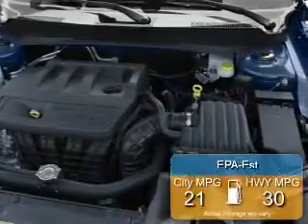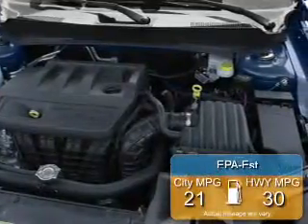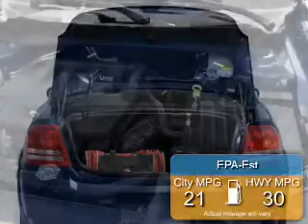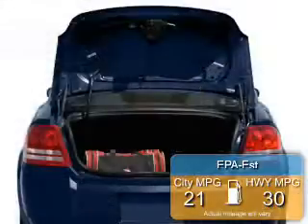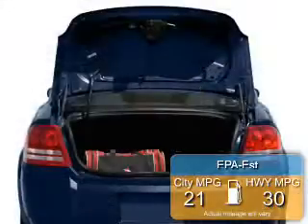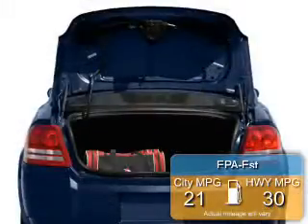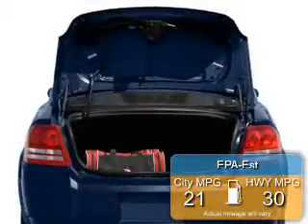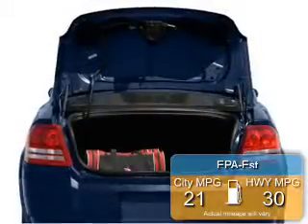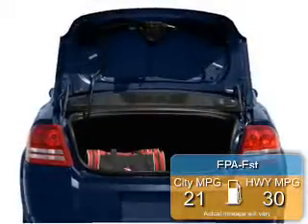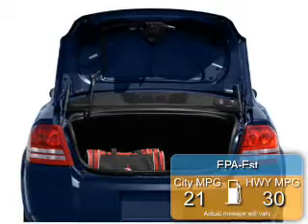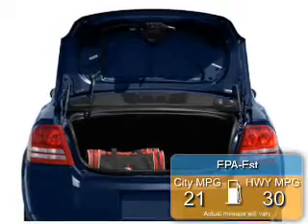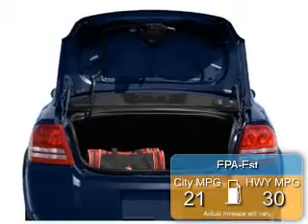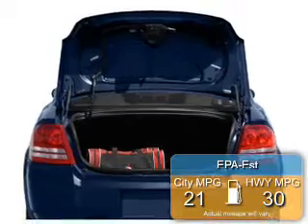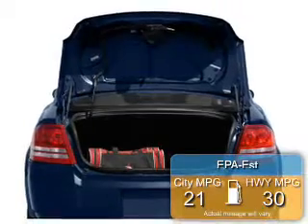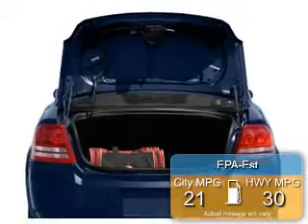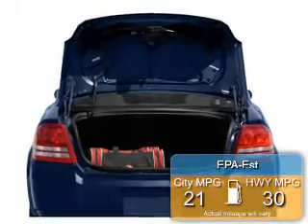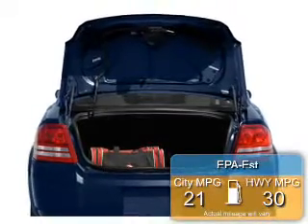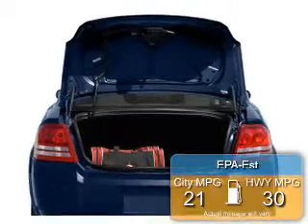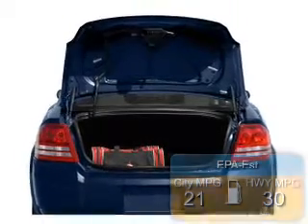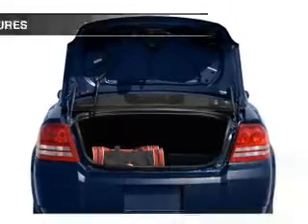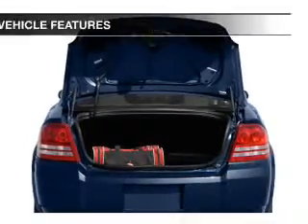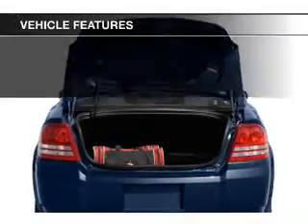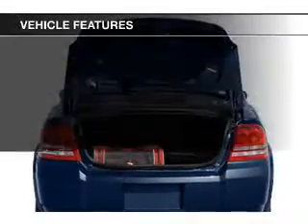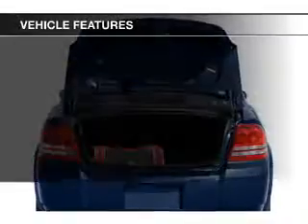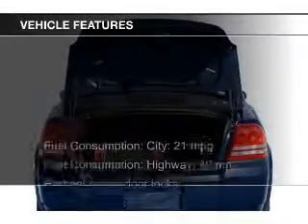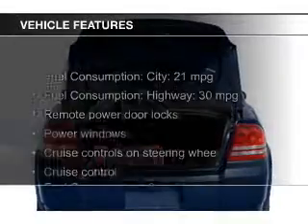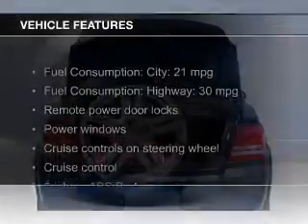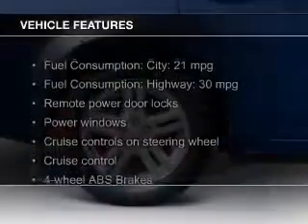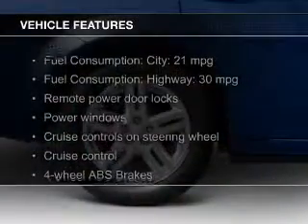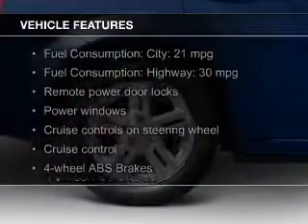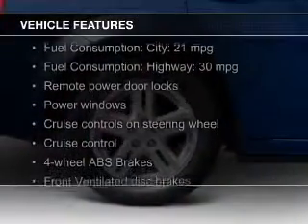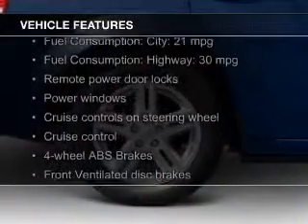Great fuel efficiency — saves you money by requiring fewer trips to the gas station. The features include leather seats,